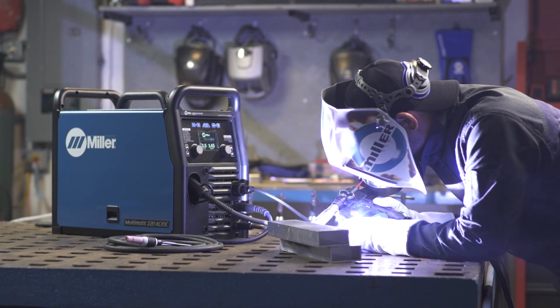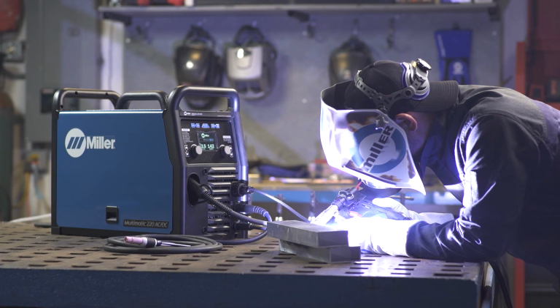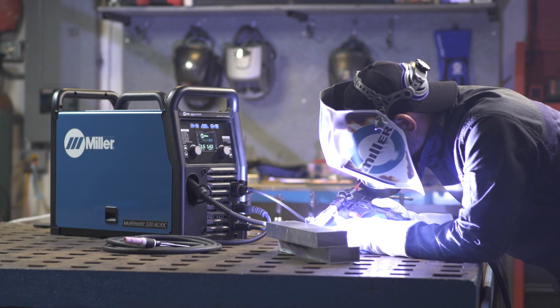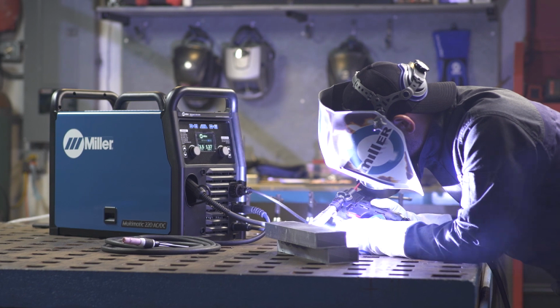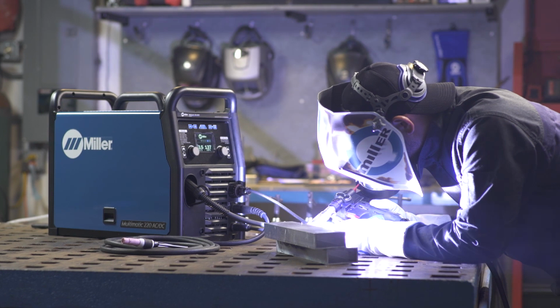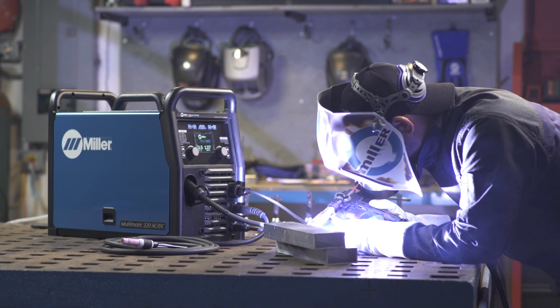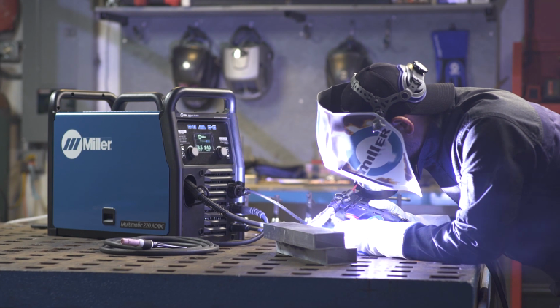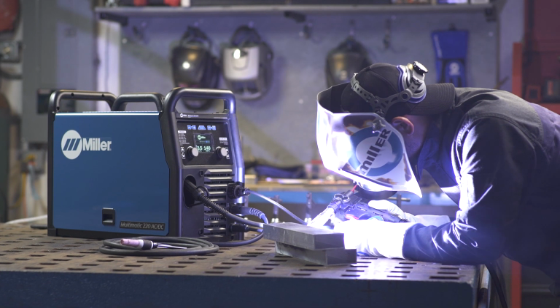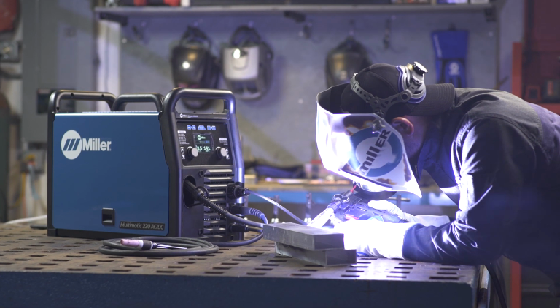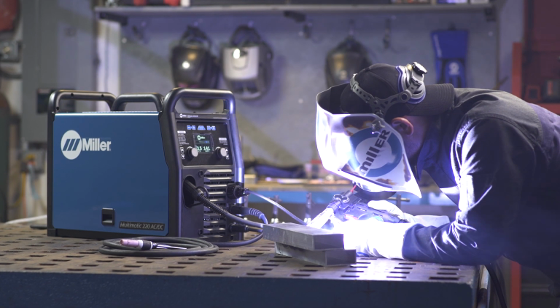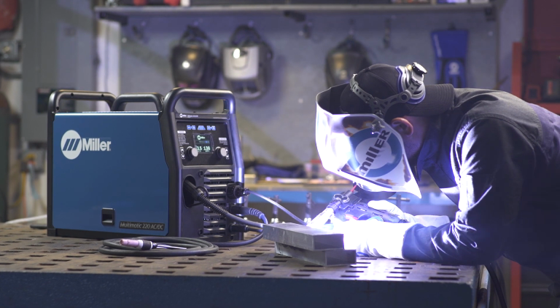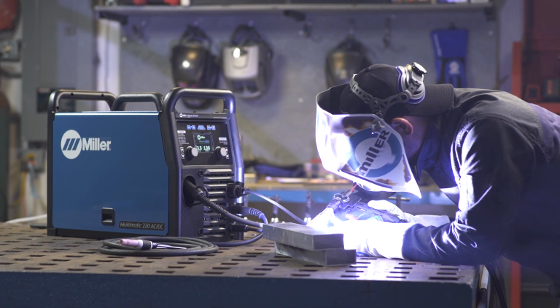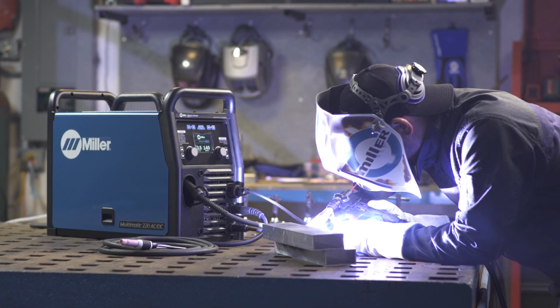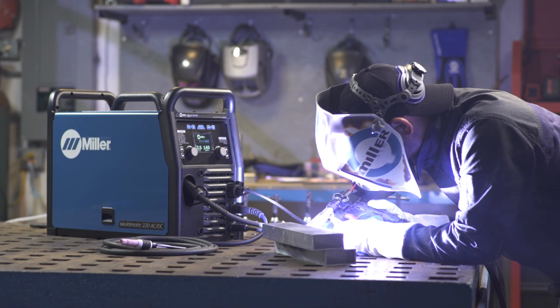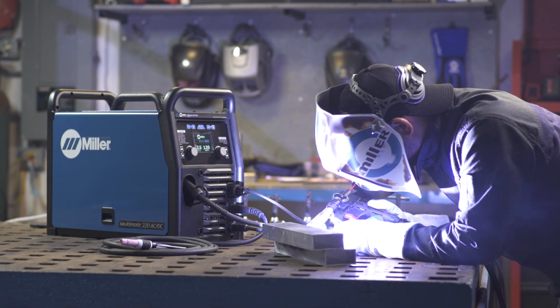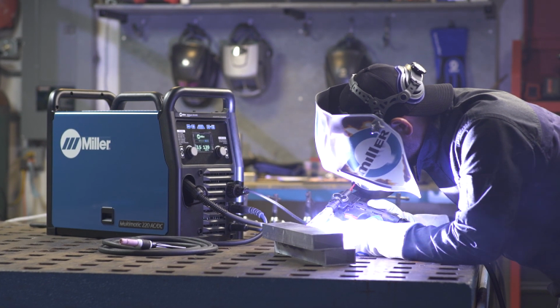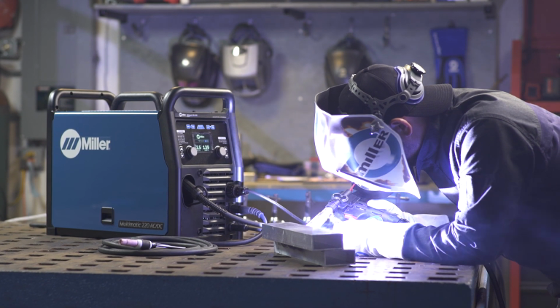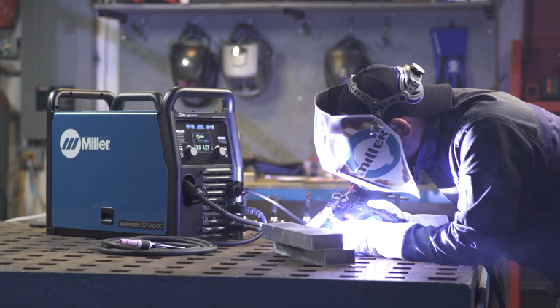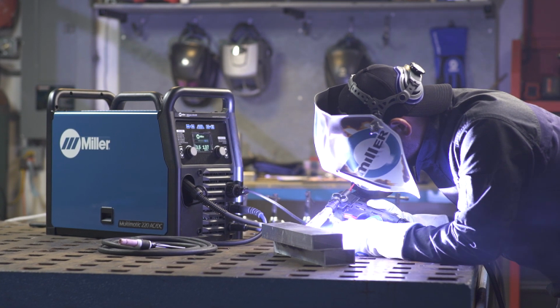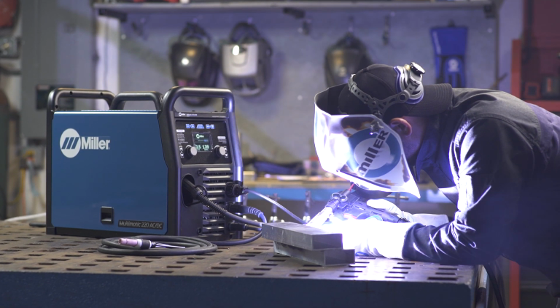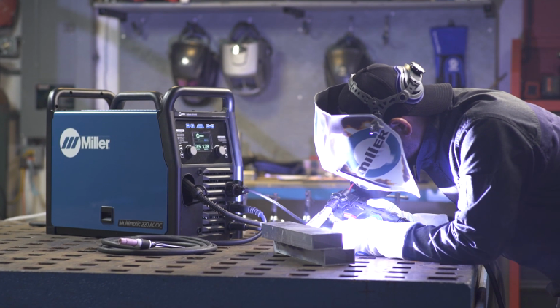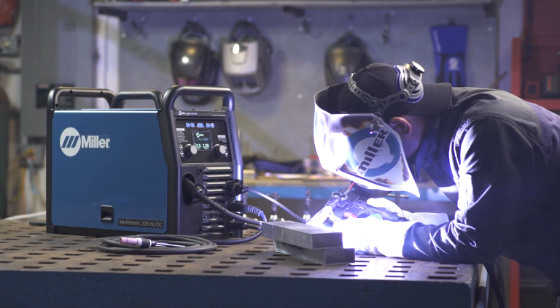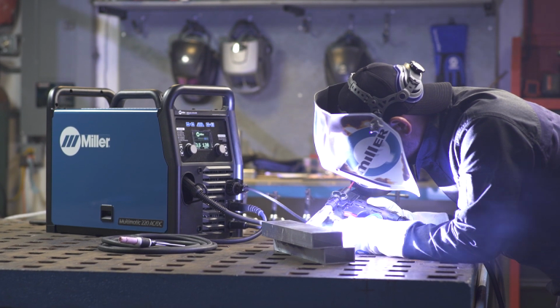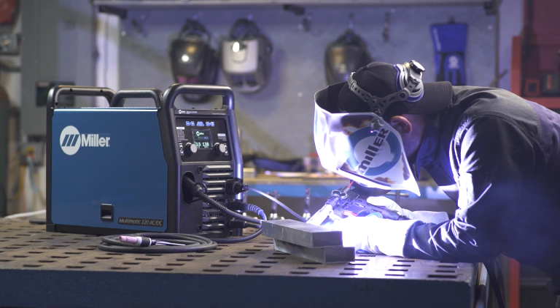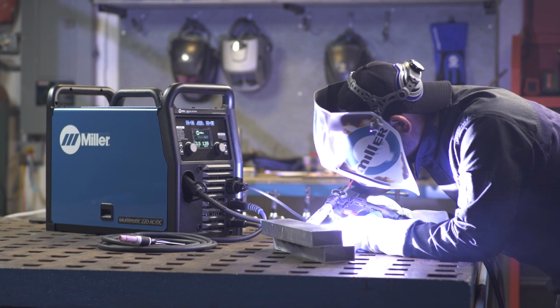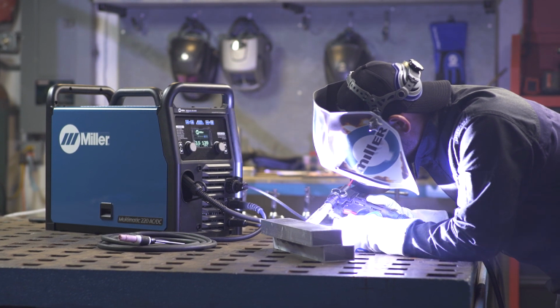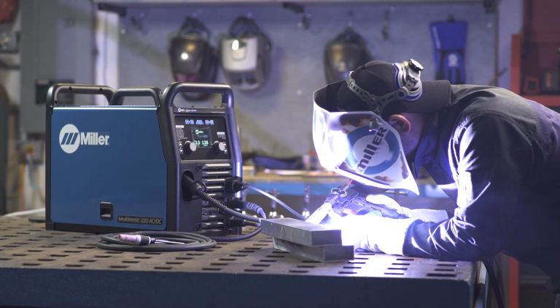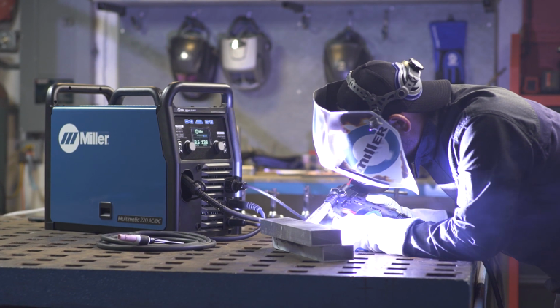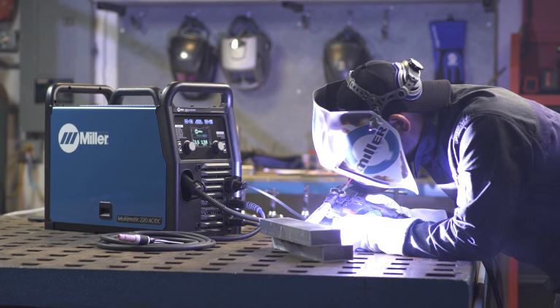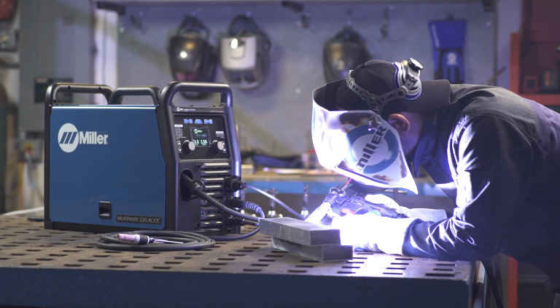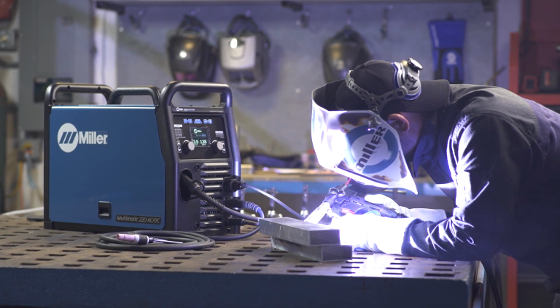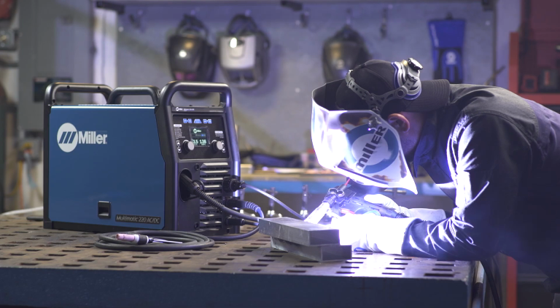Setting up the Multimatic 220 AC-DC to weld aluminum is as easy as that.